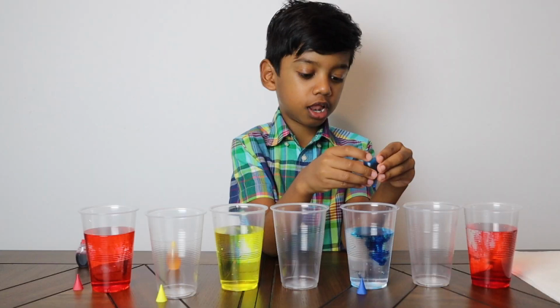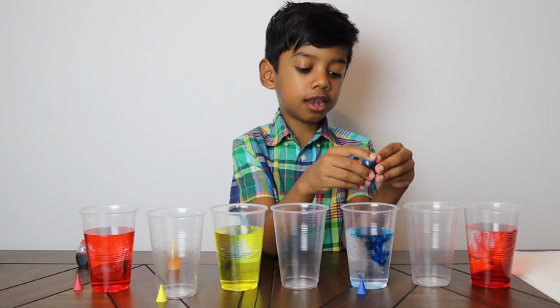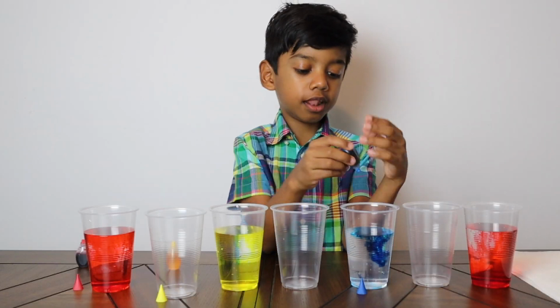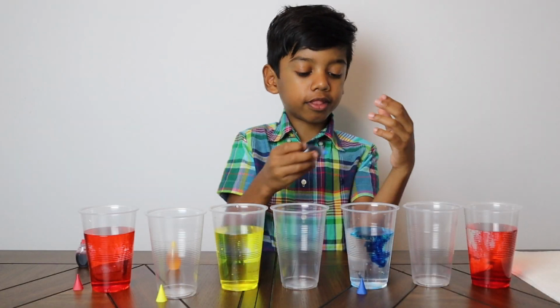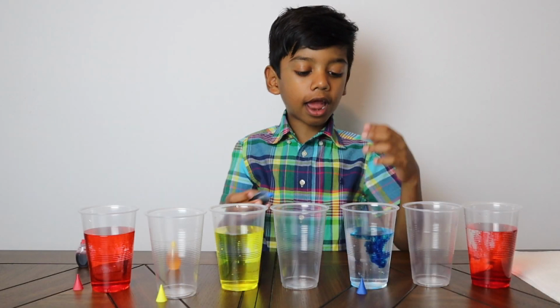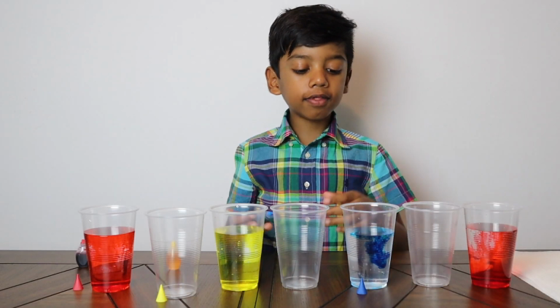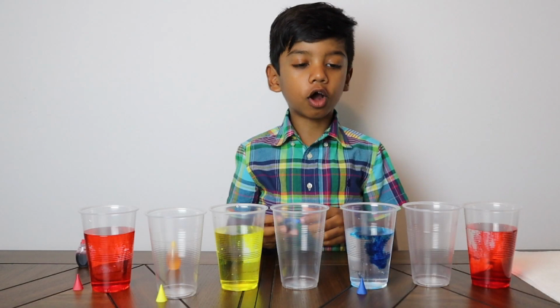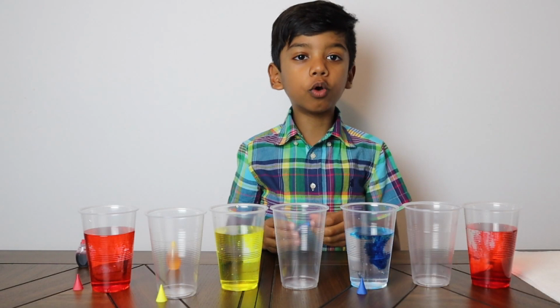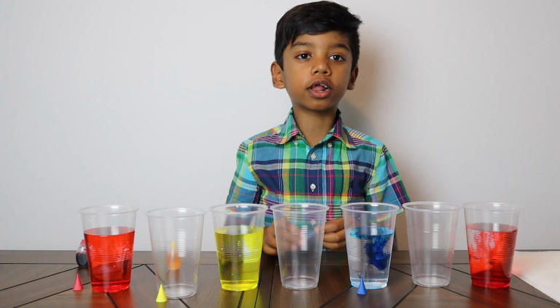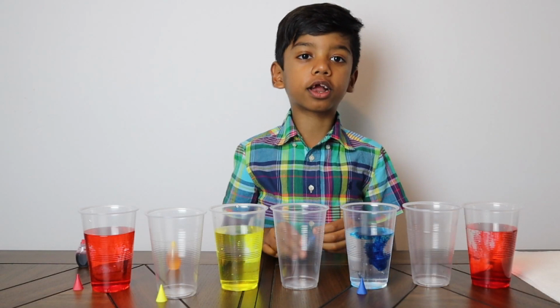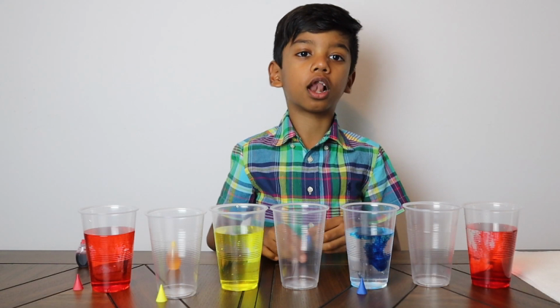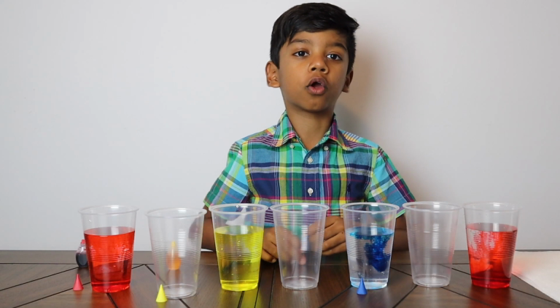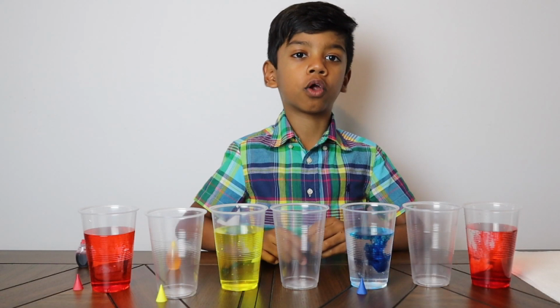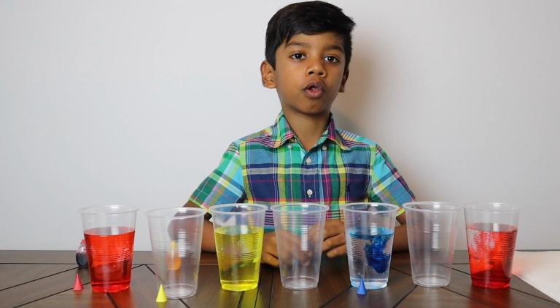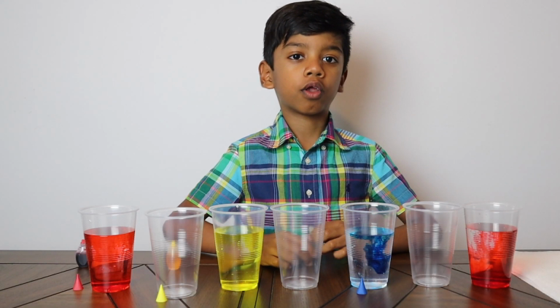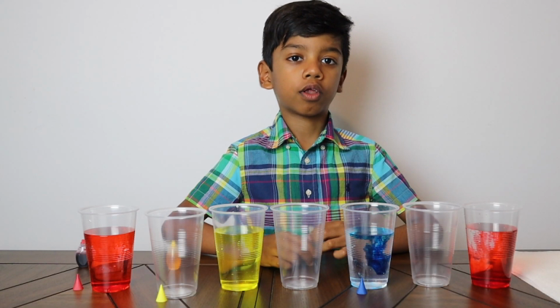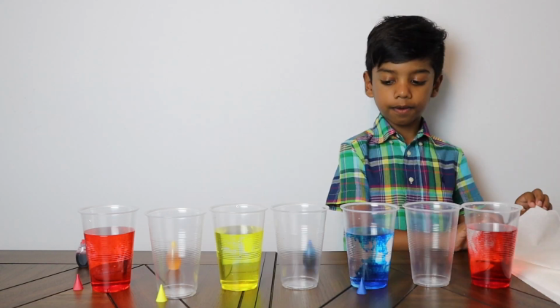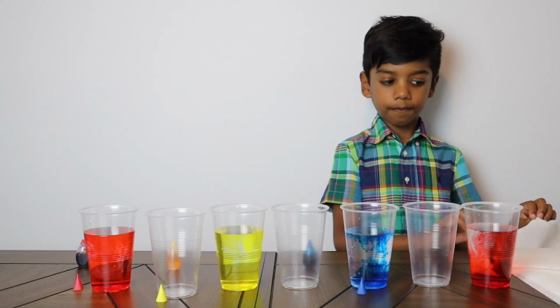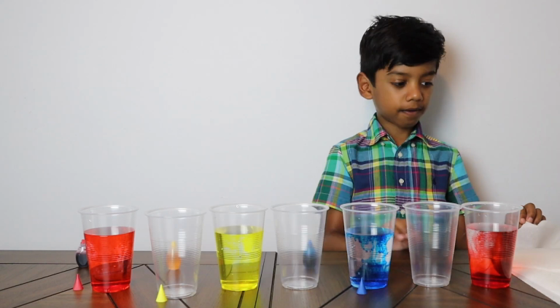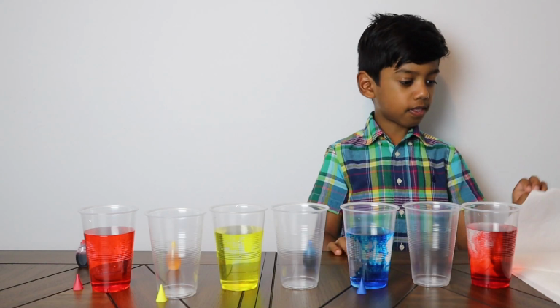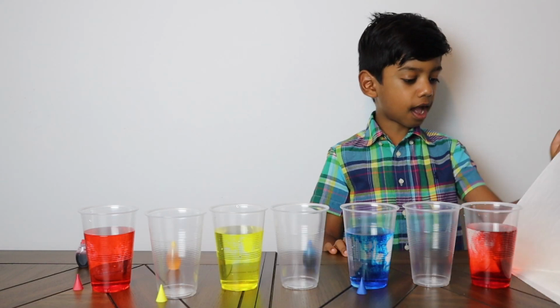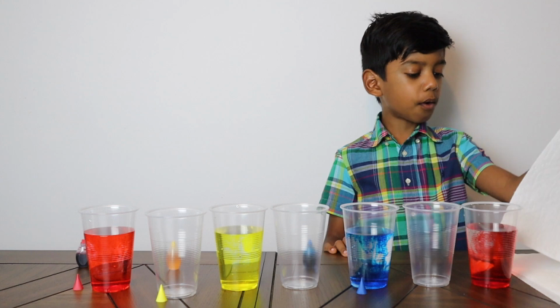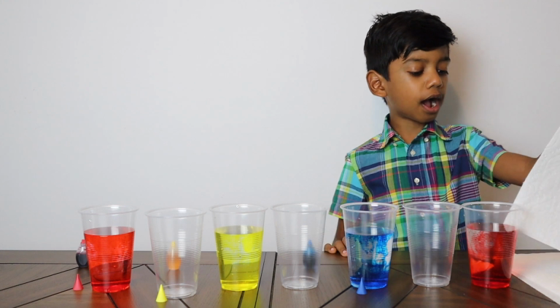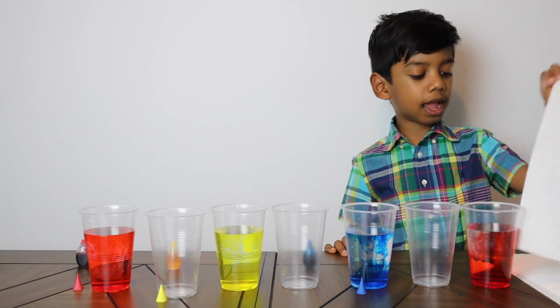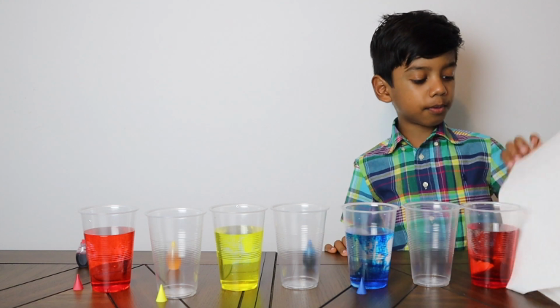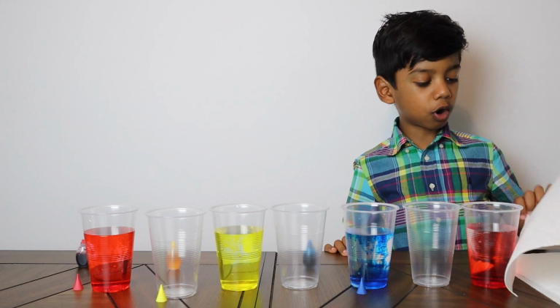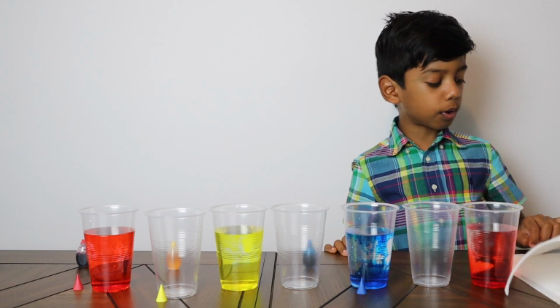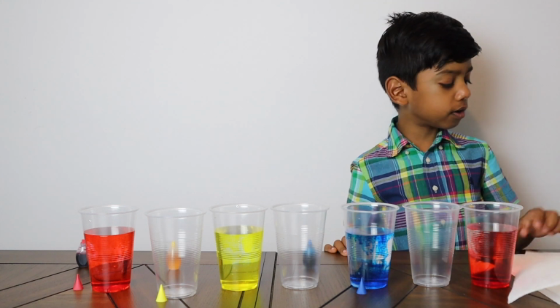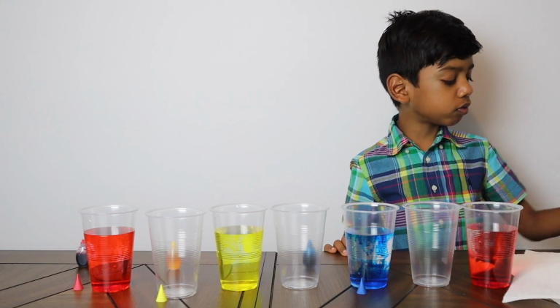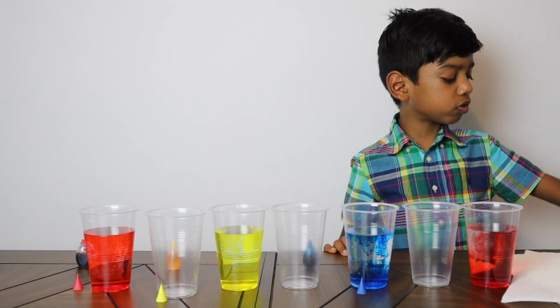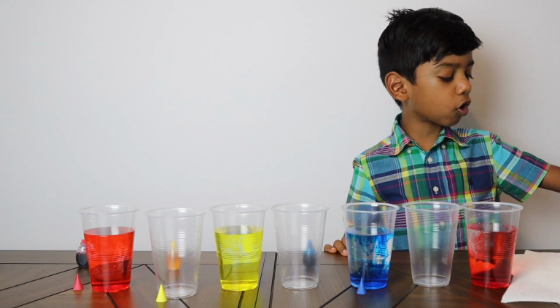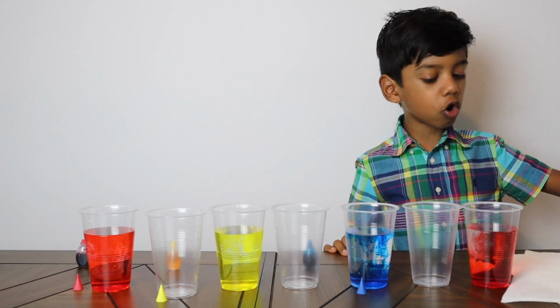It's a nice ocean colour. Now I am going to stir.